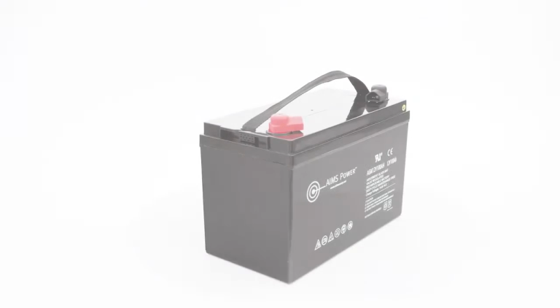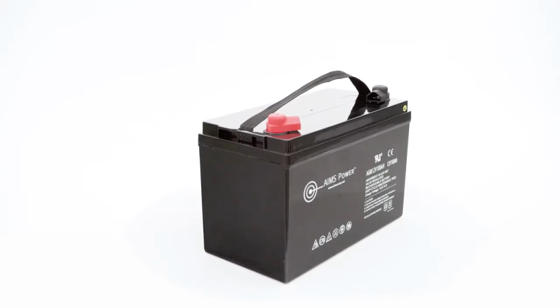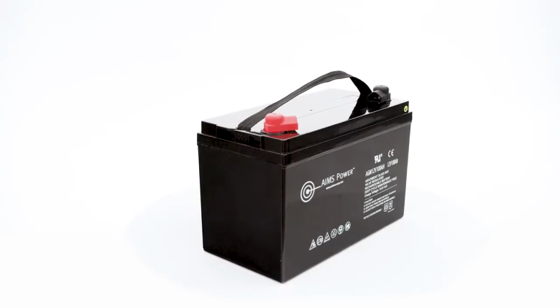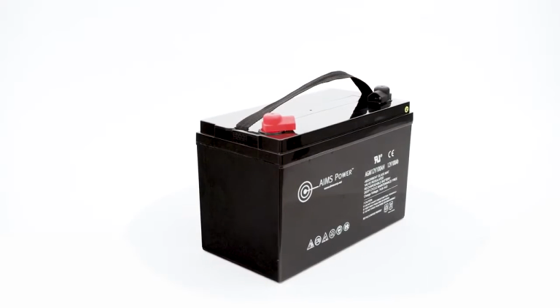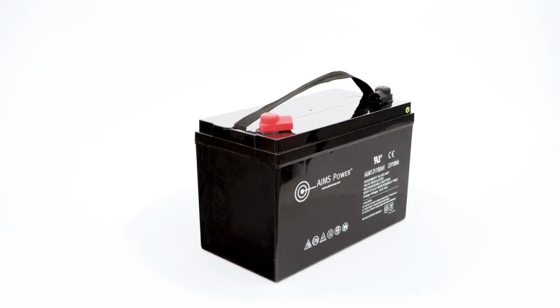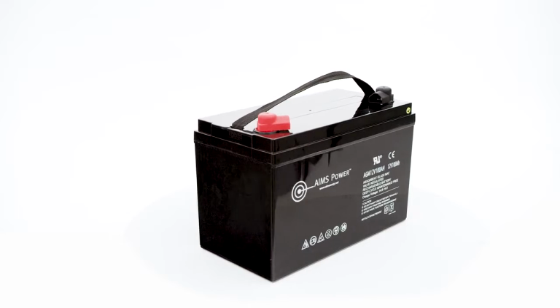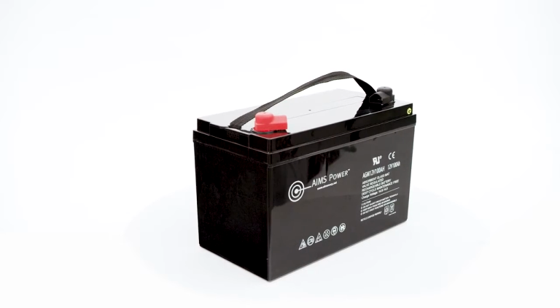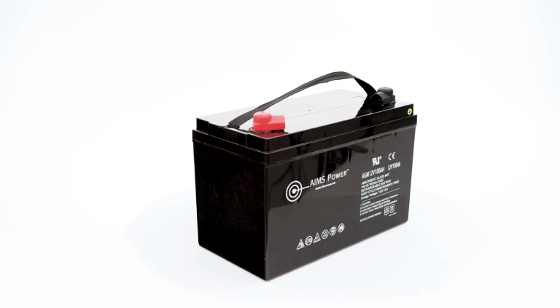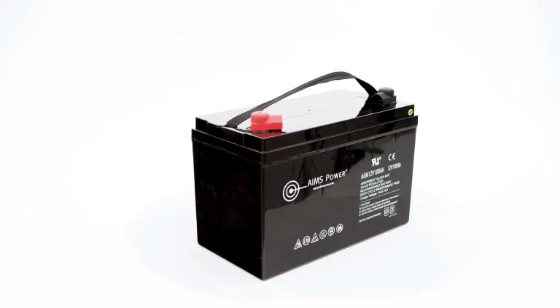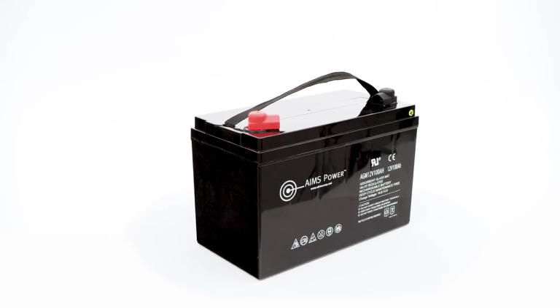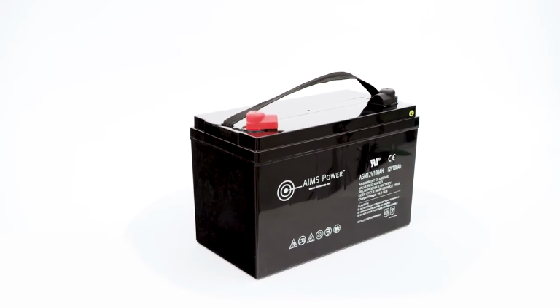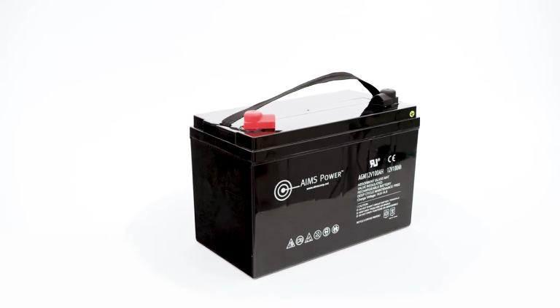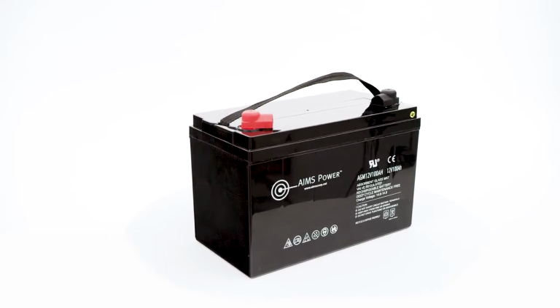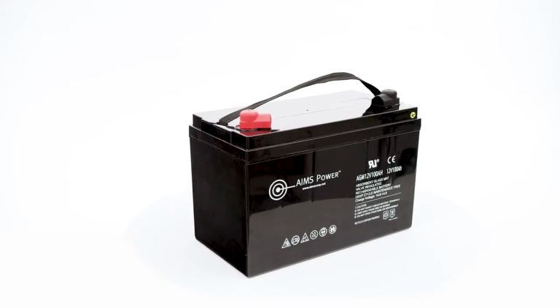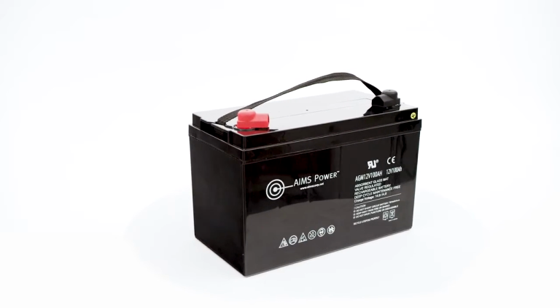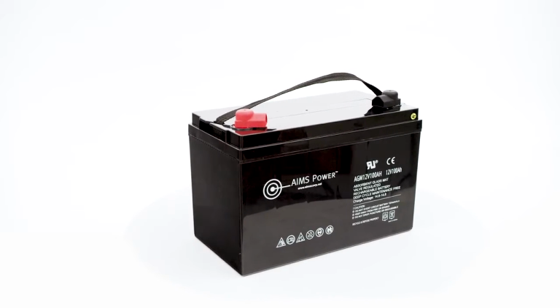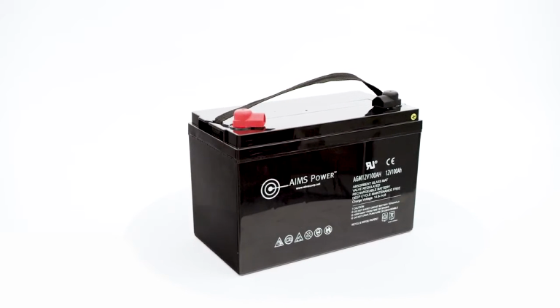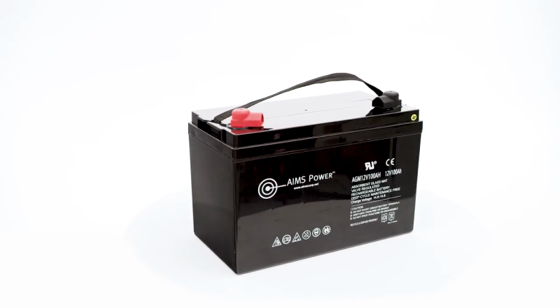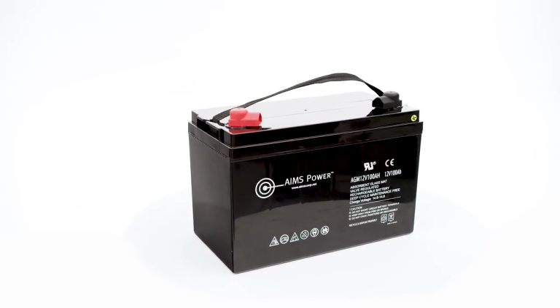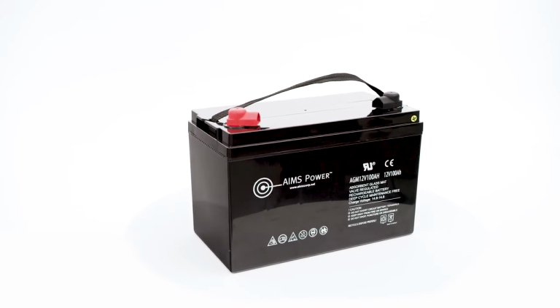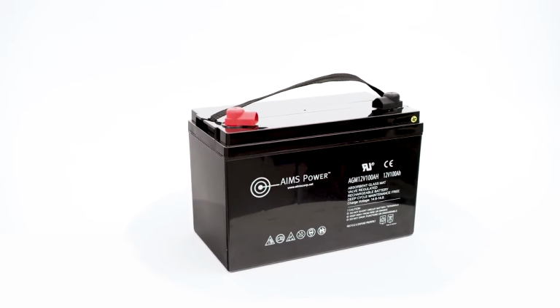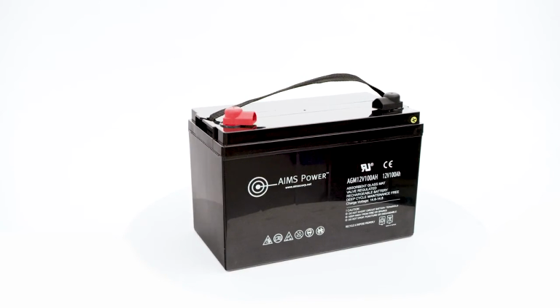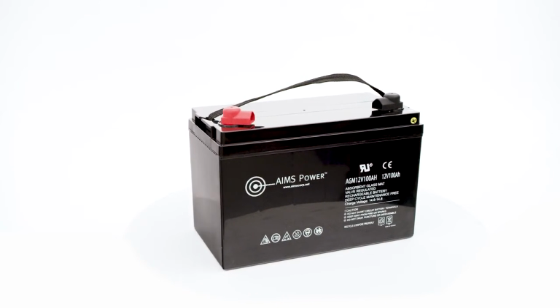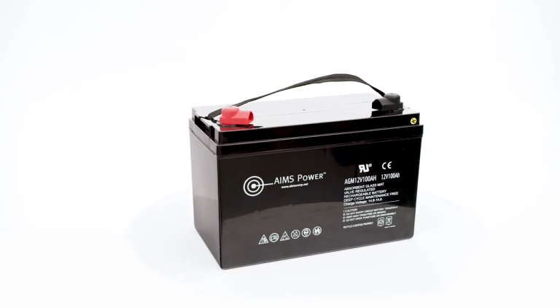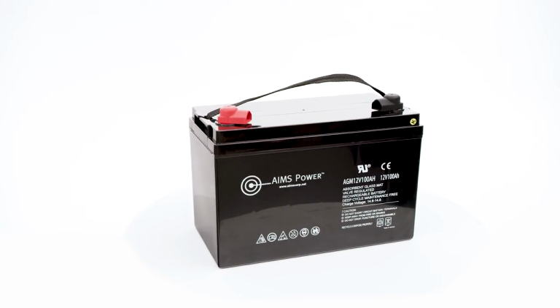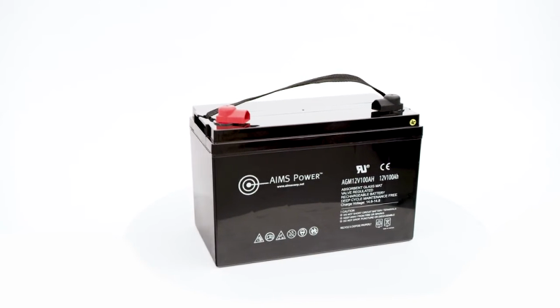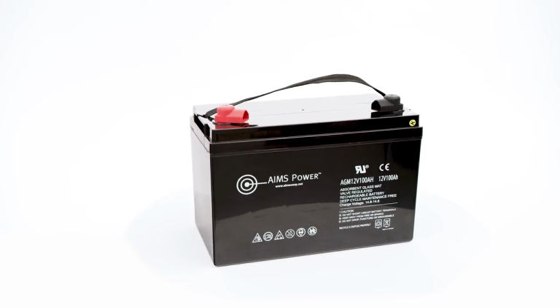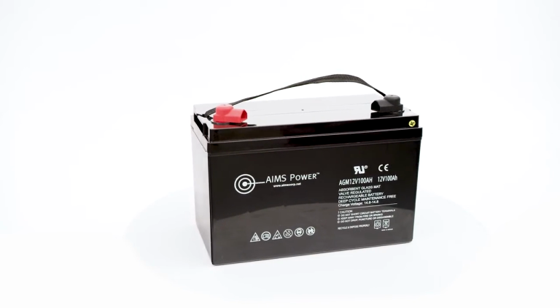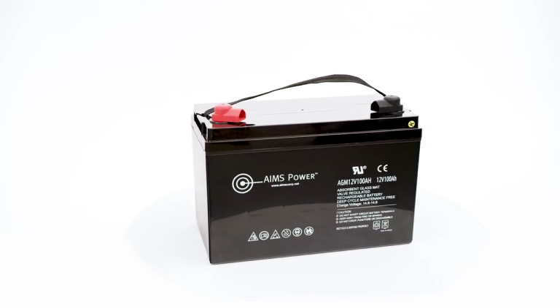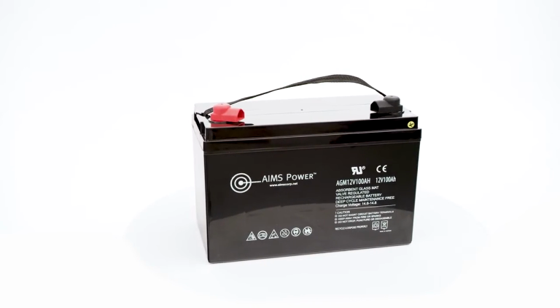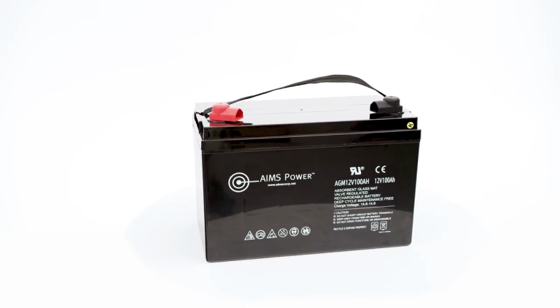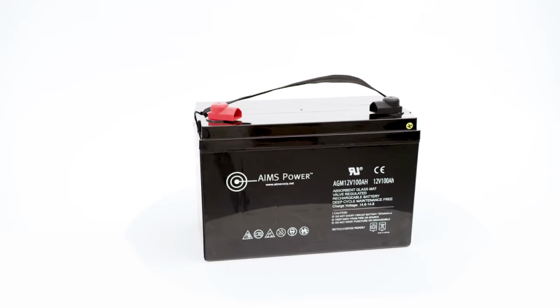This battery is completely sealed and maintenance-free. No fumes or gases and mountable in any orientation.